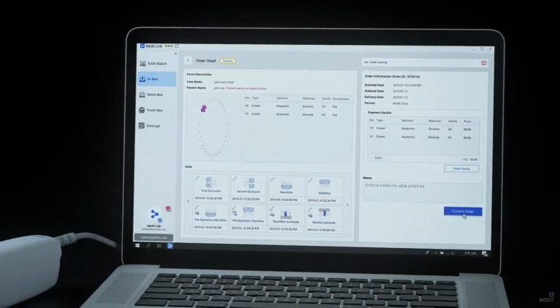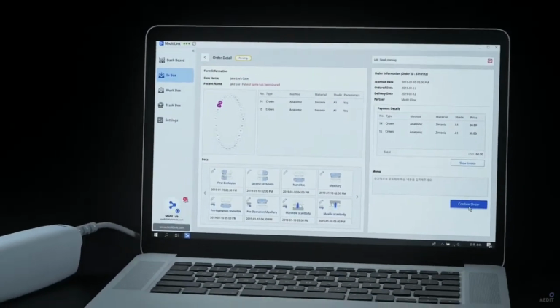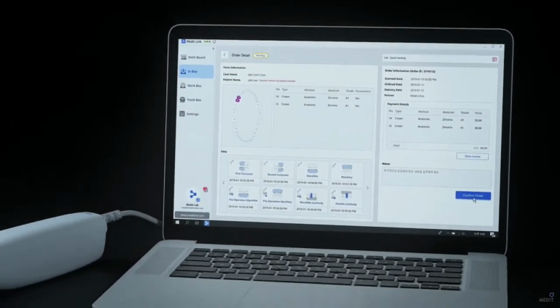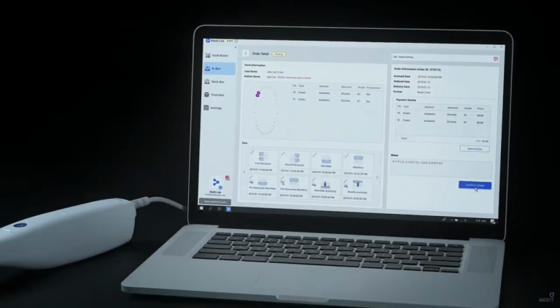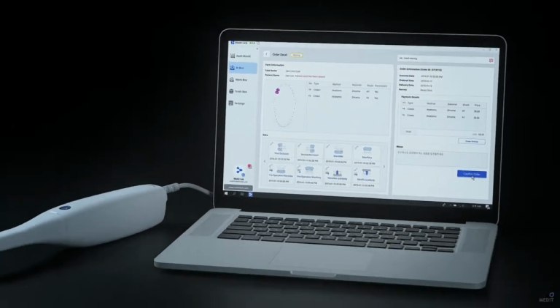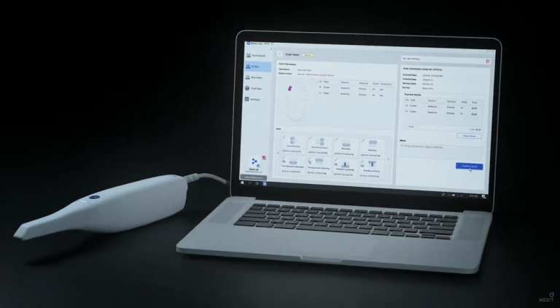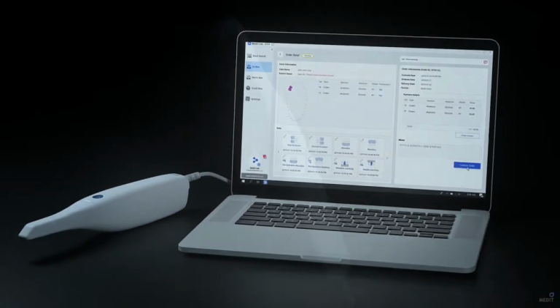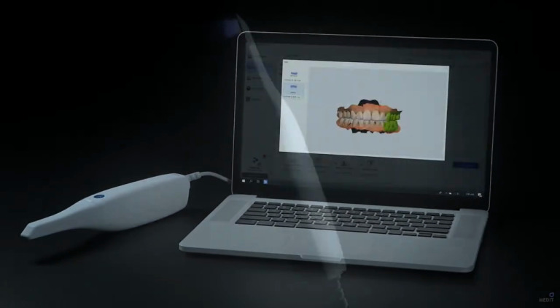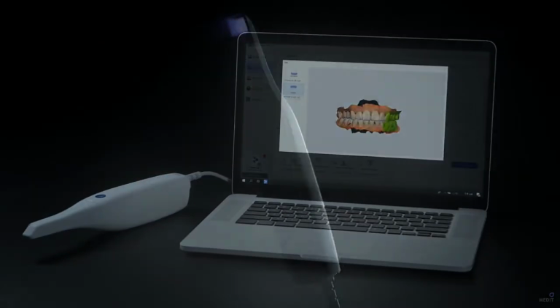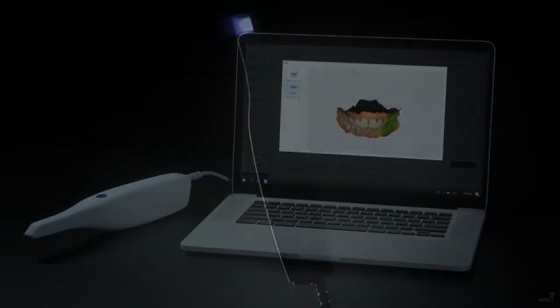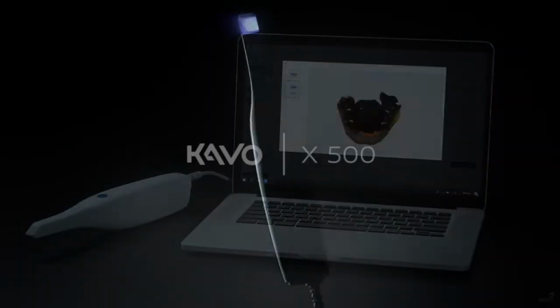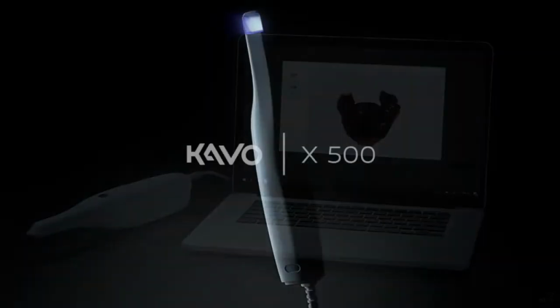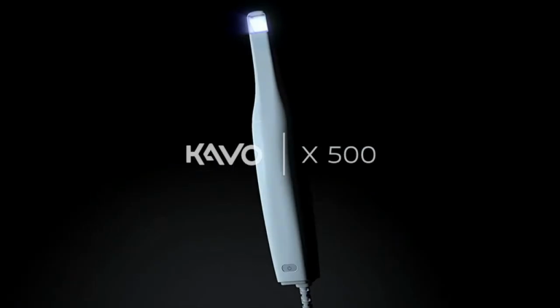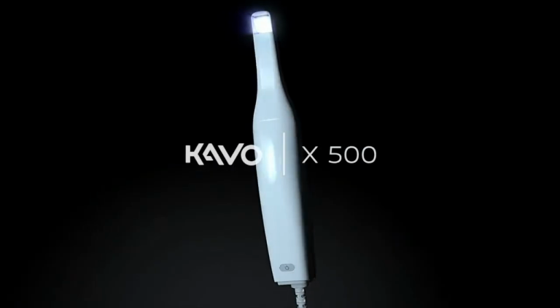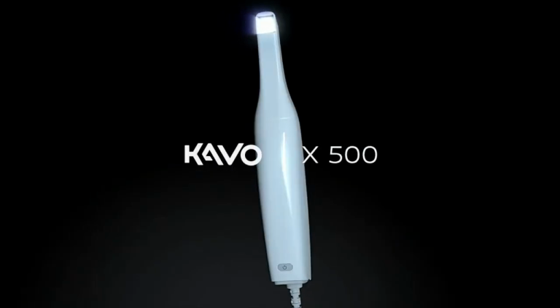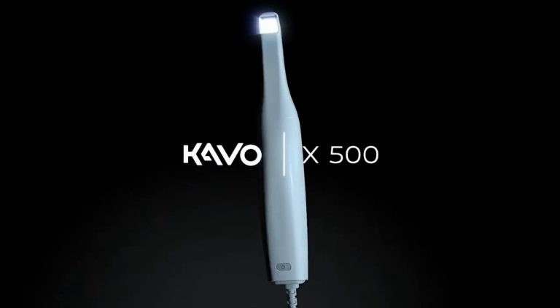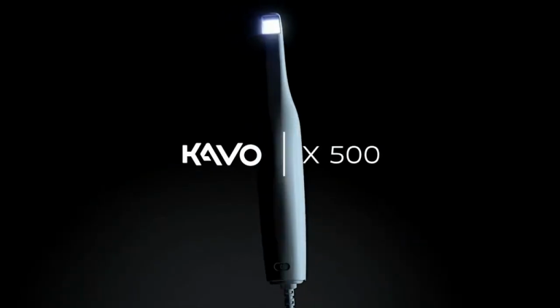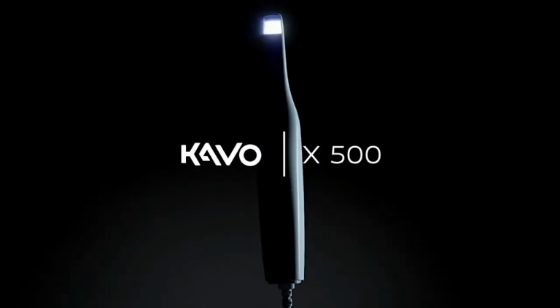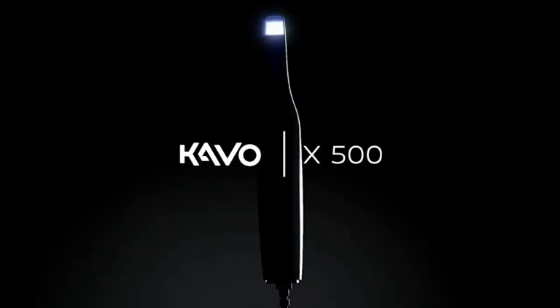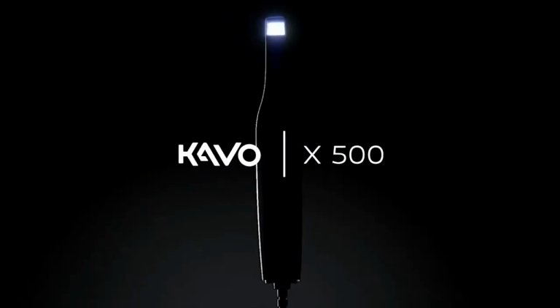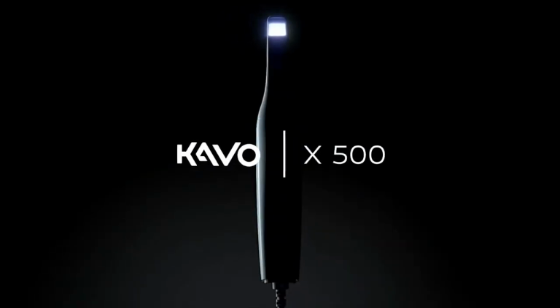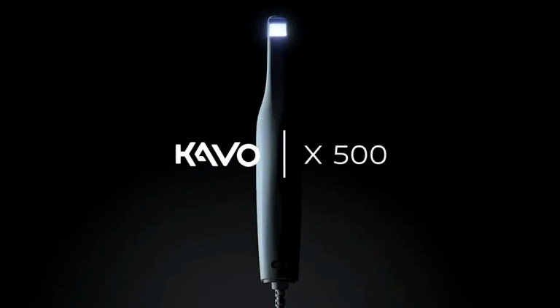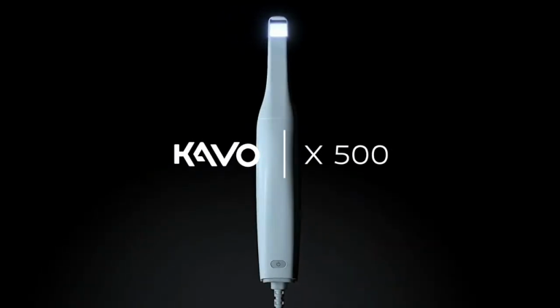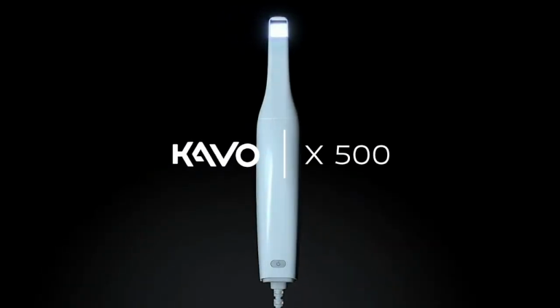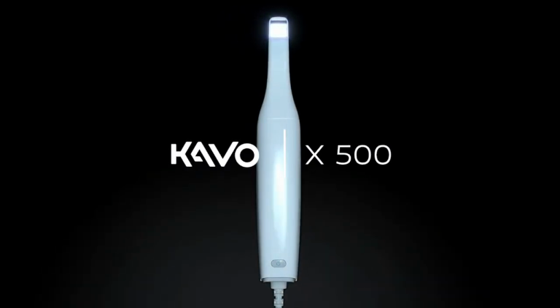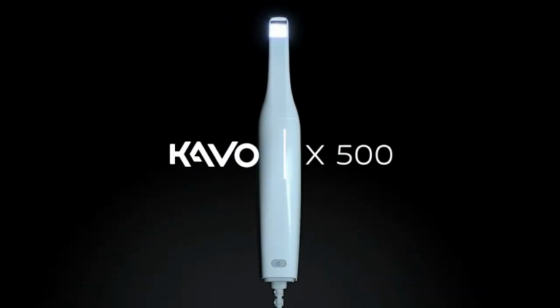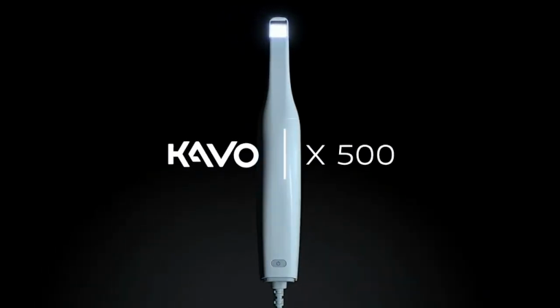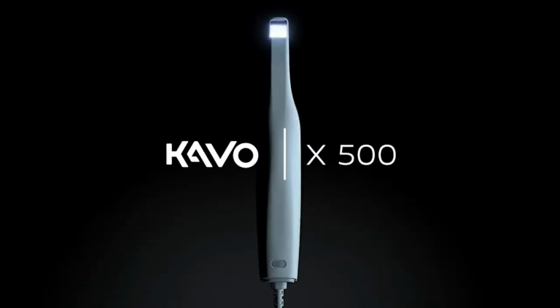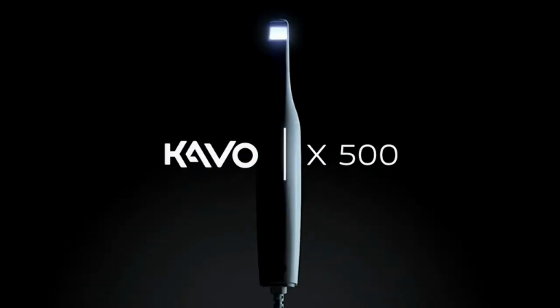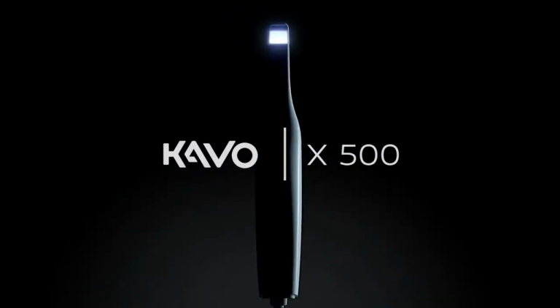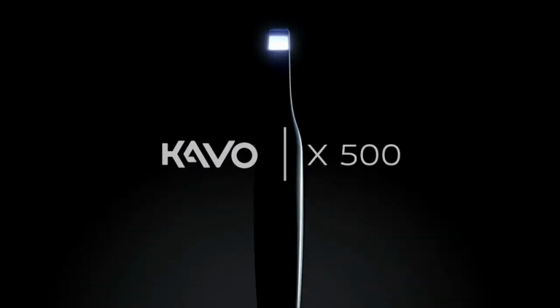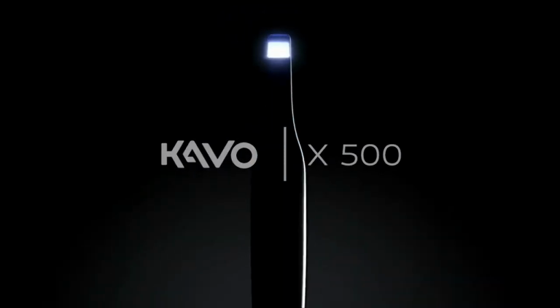Together with the rest of our imaging portfolio, the Cable X500 kickstarts your digital transformation.